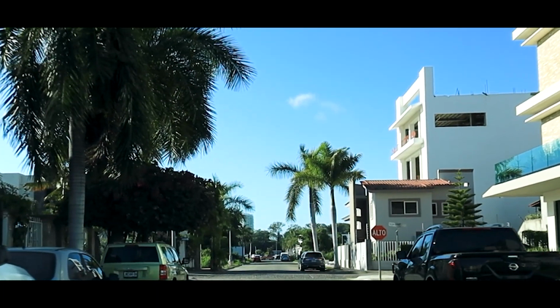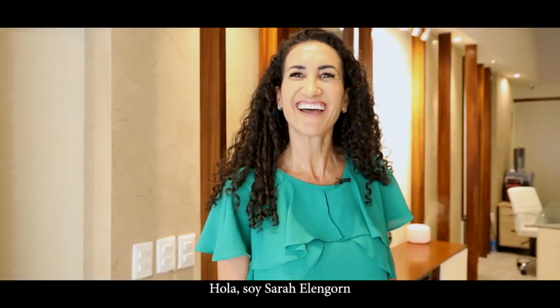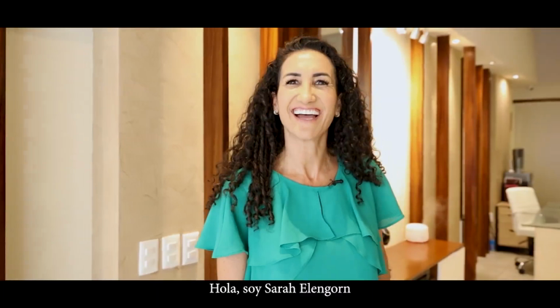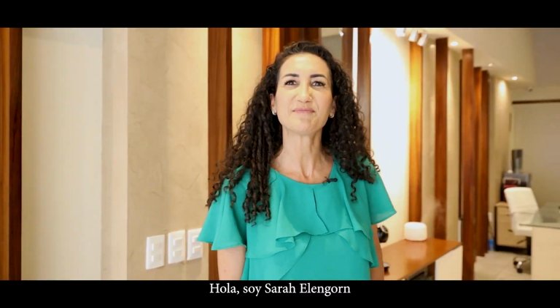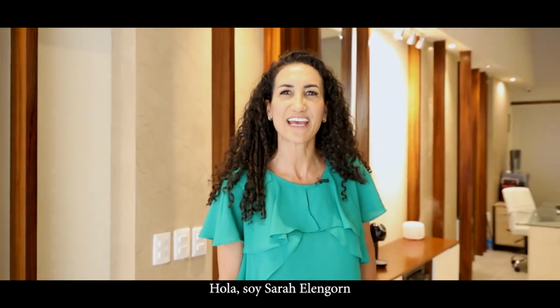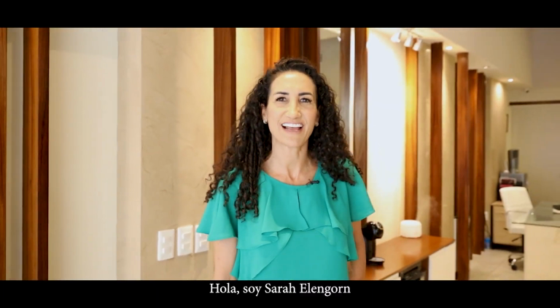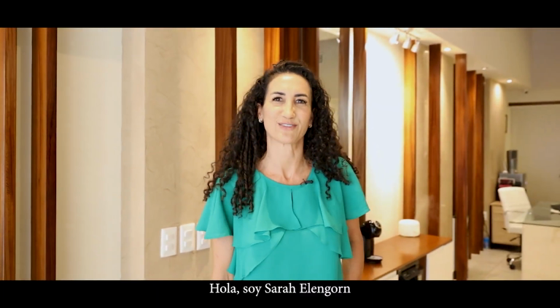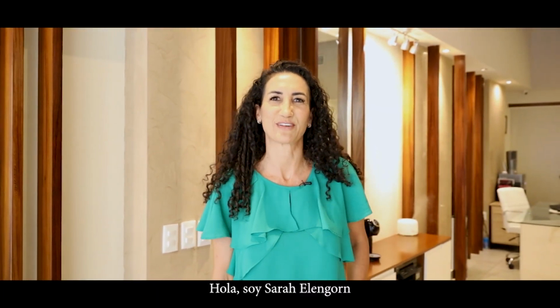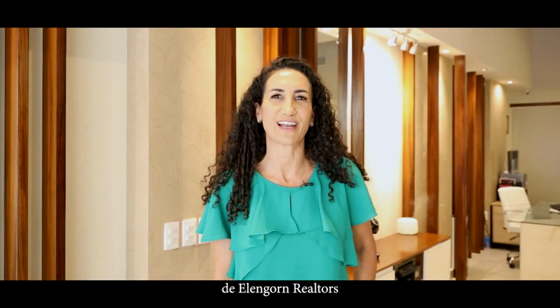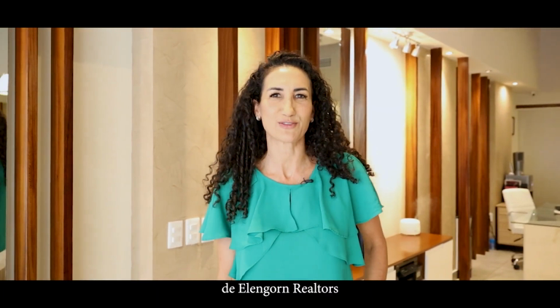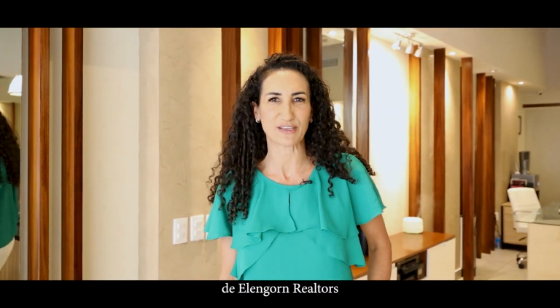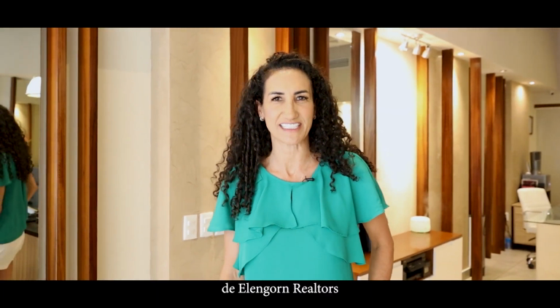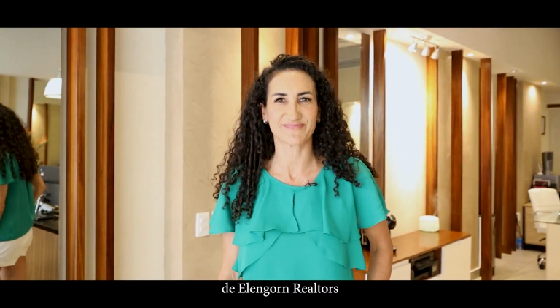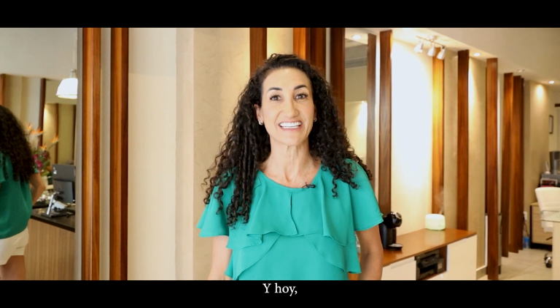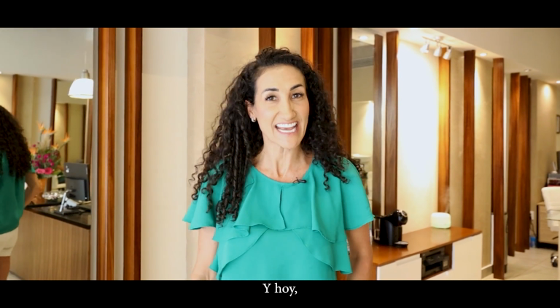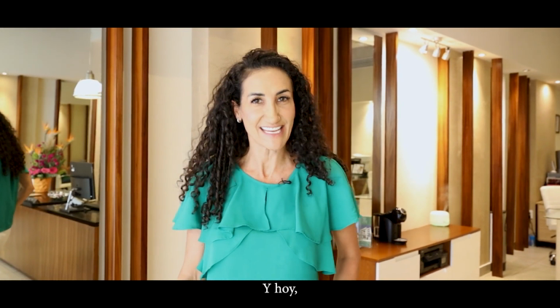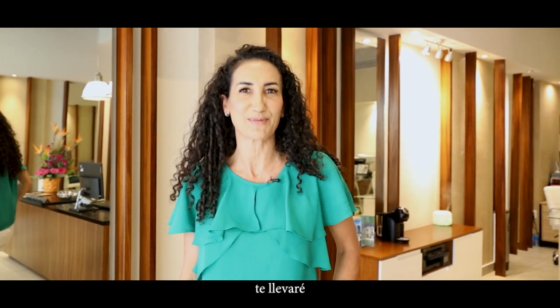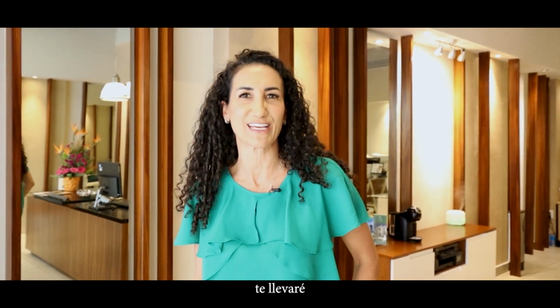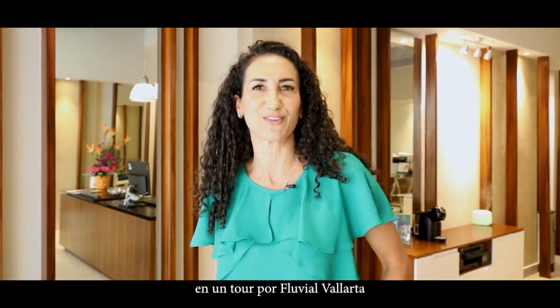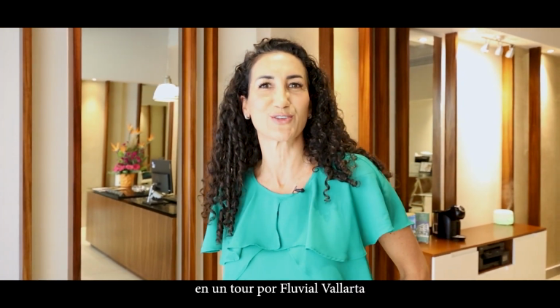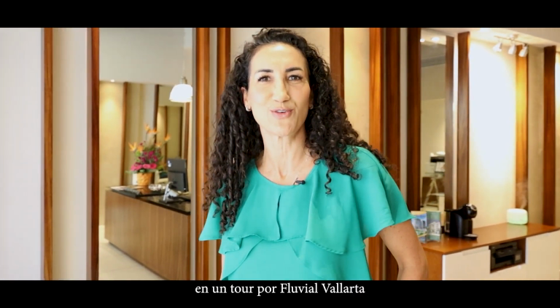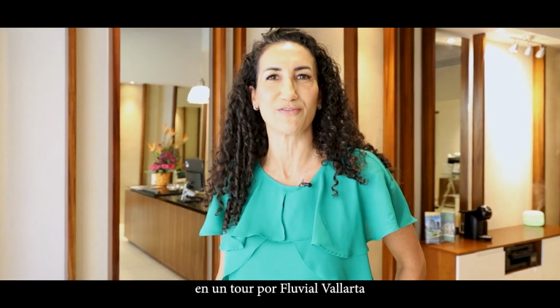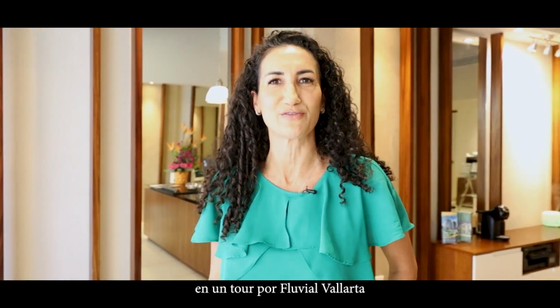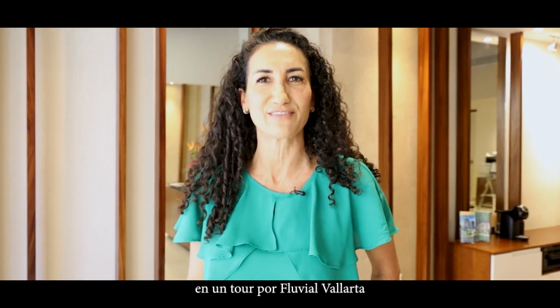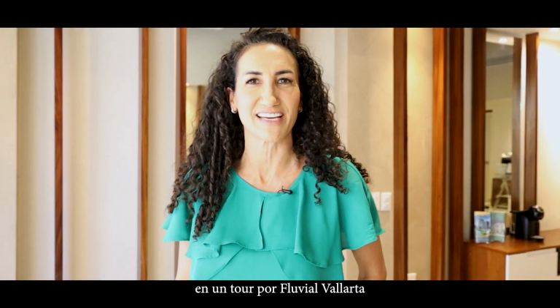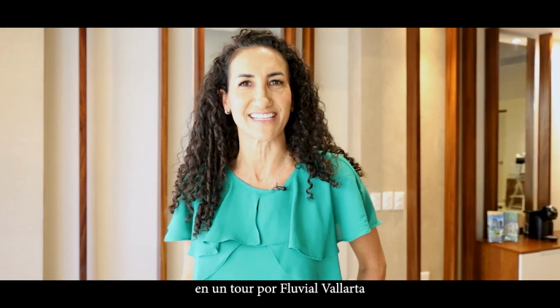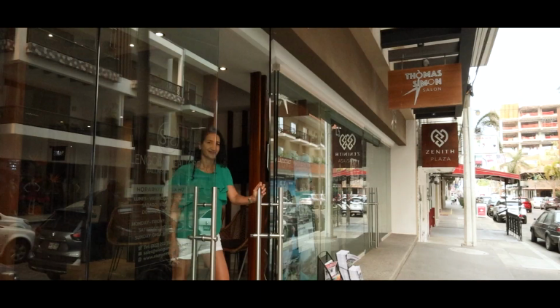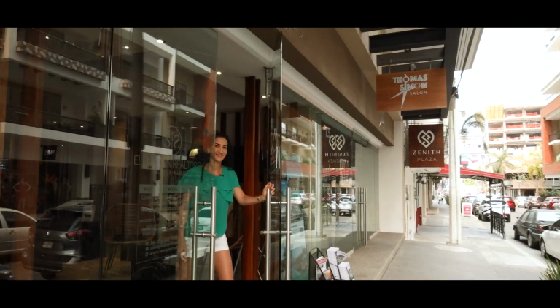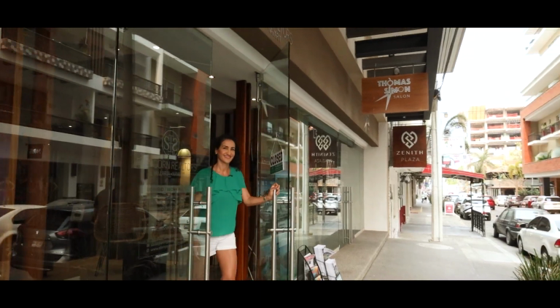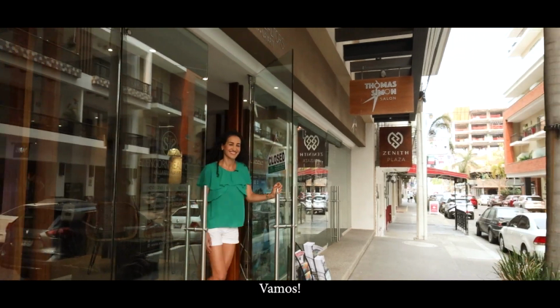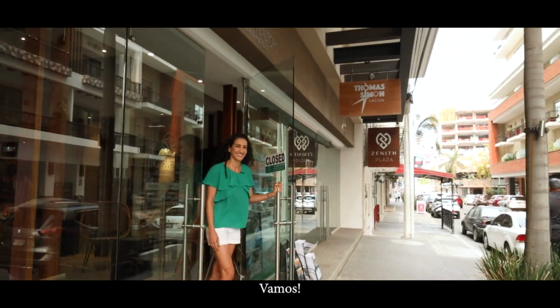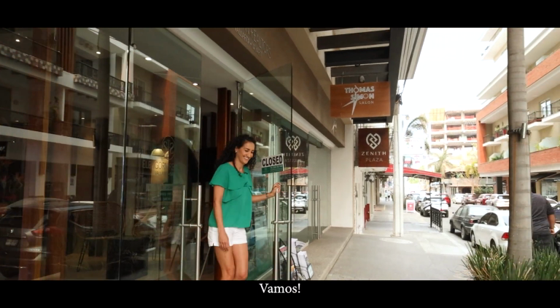Hi, I'm Sarah Ellengorn with Ellengorn Realtors, and today I'm going to take you on a tour of Fluvial Vallarta. Let's go.